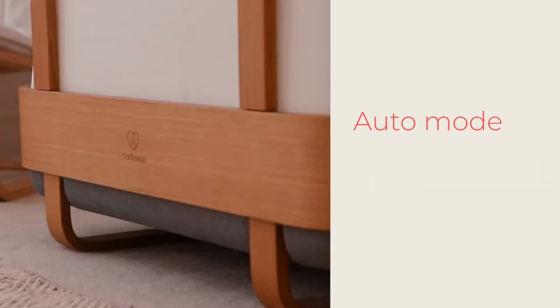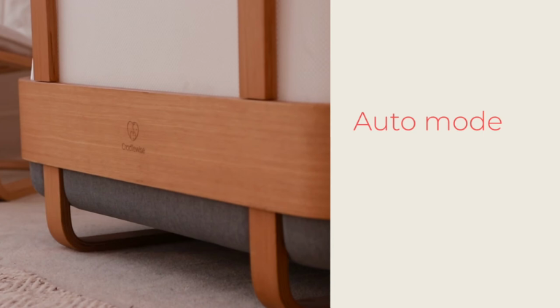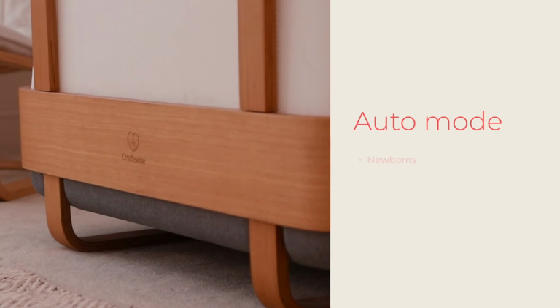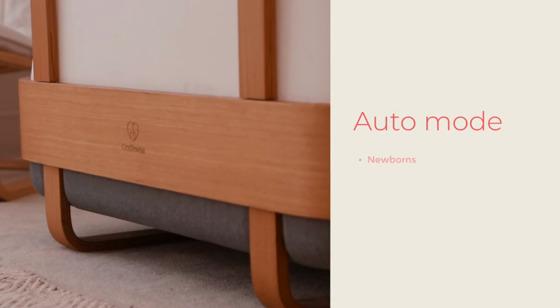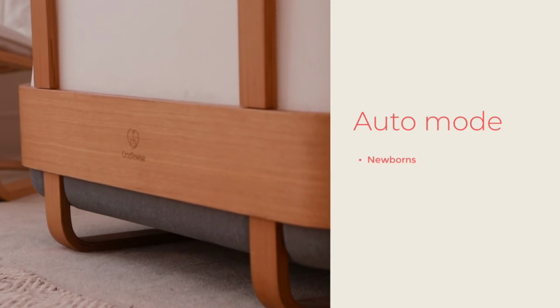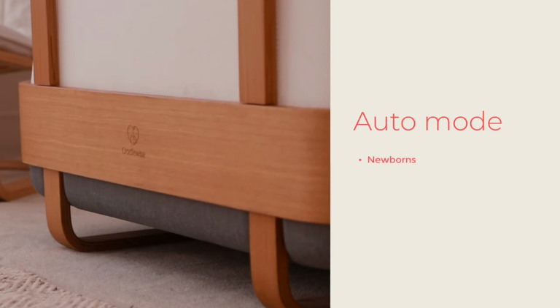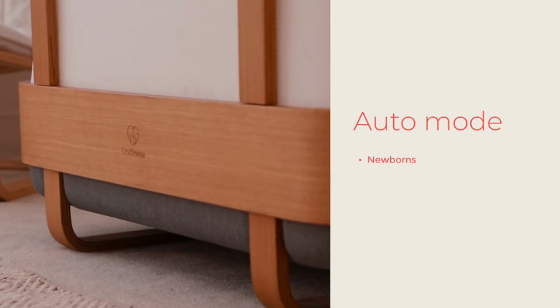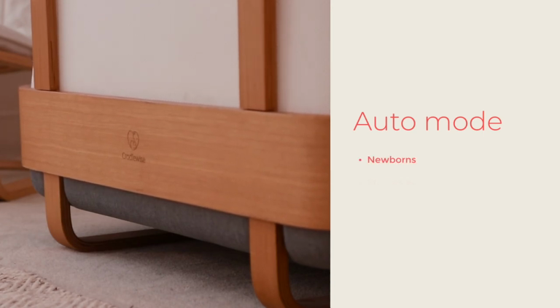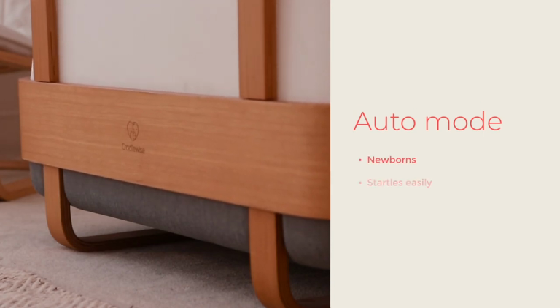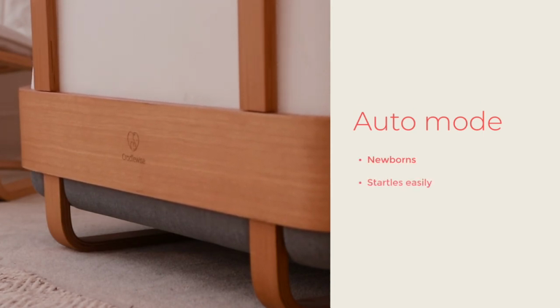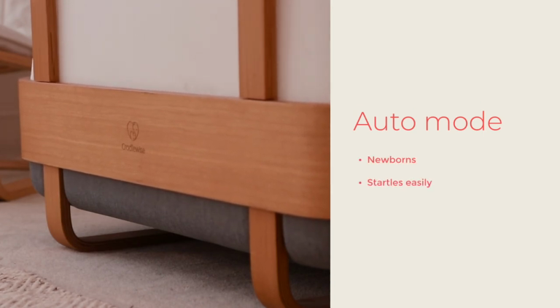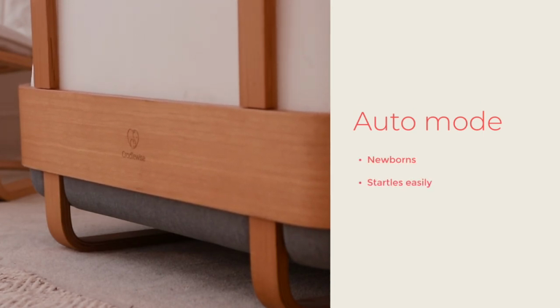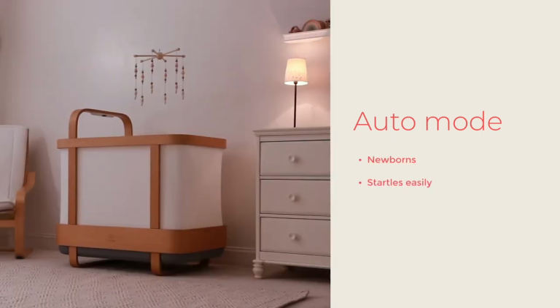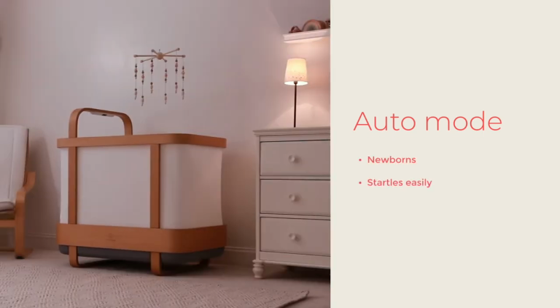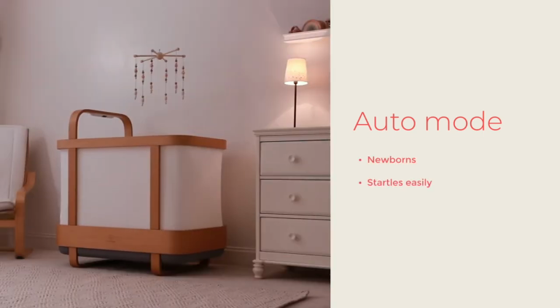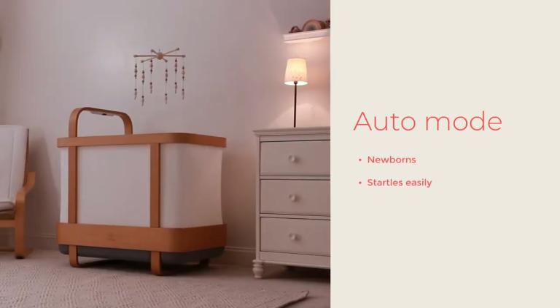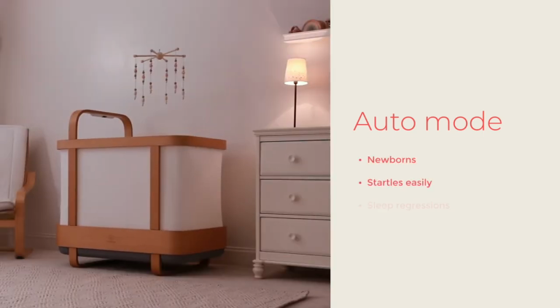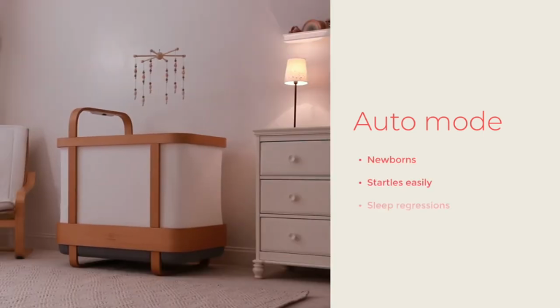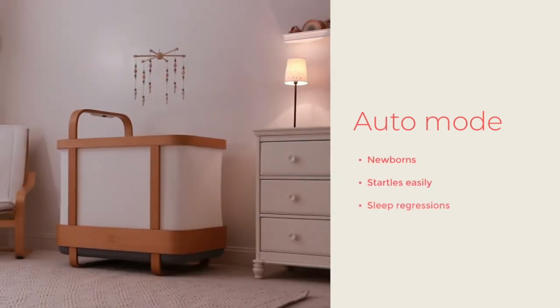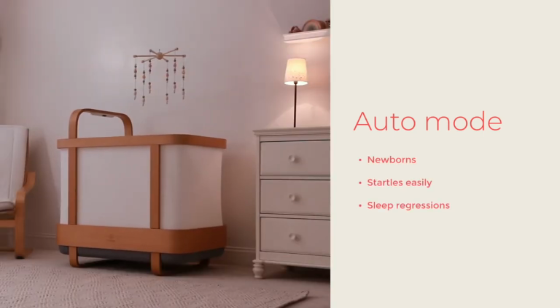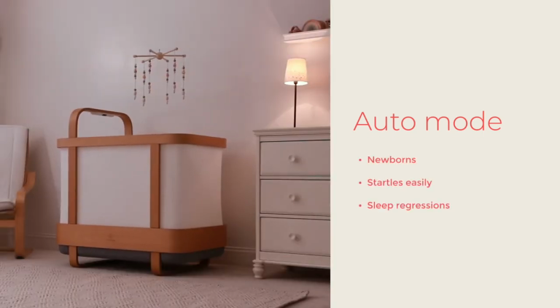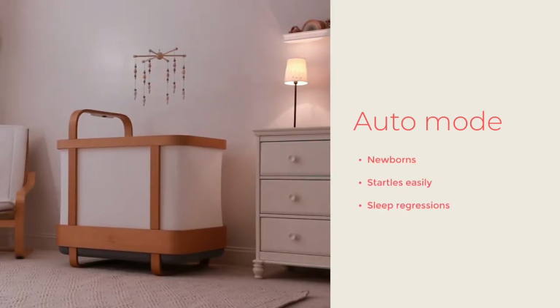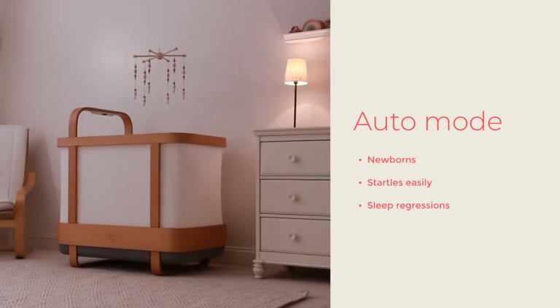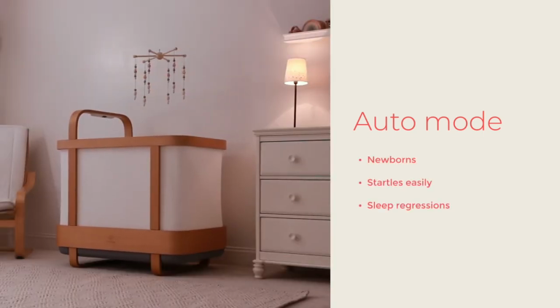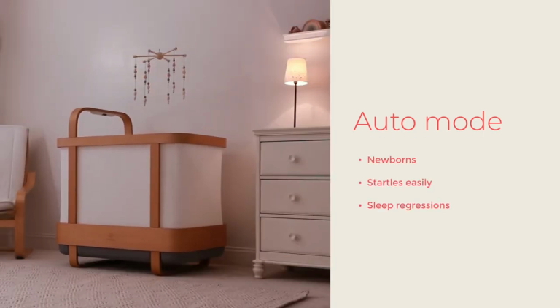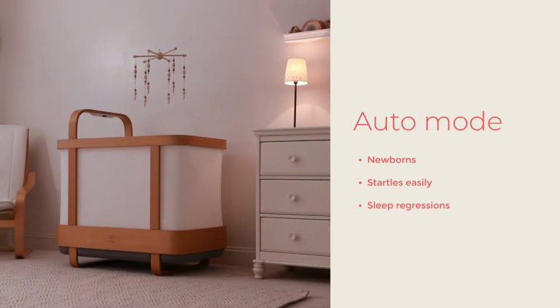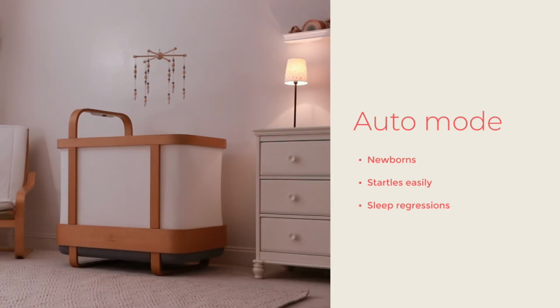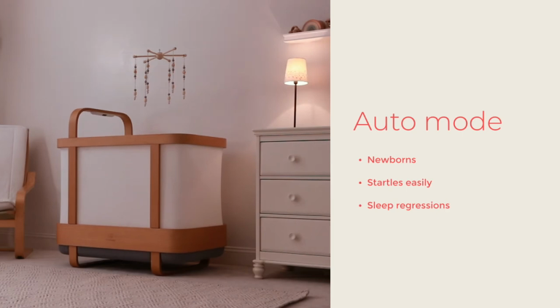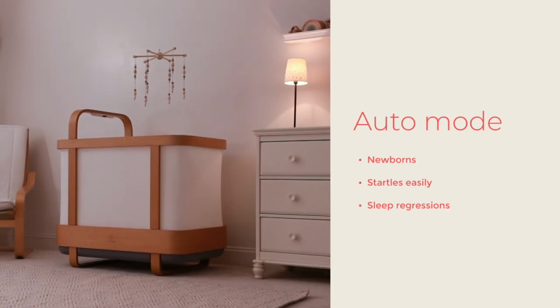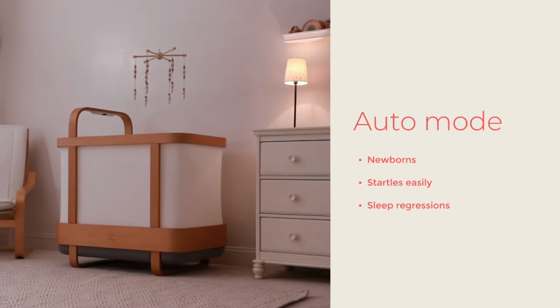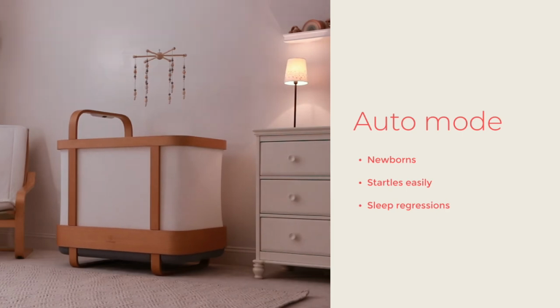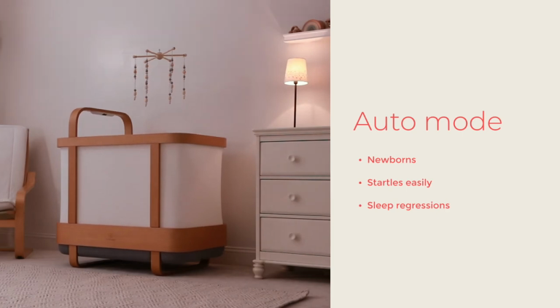If you have a newborn, a baby who startles easily, or are managing sleep regressions, auto mode can help you through those phases.